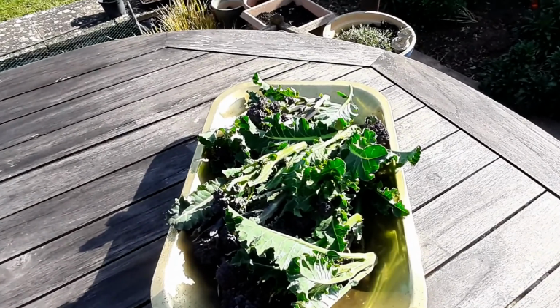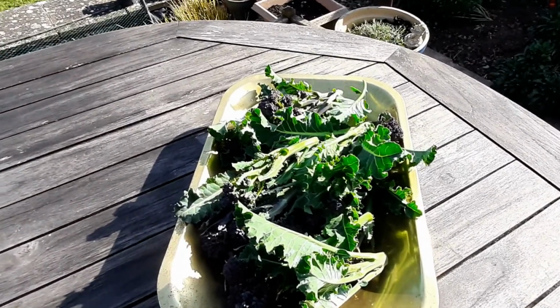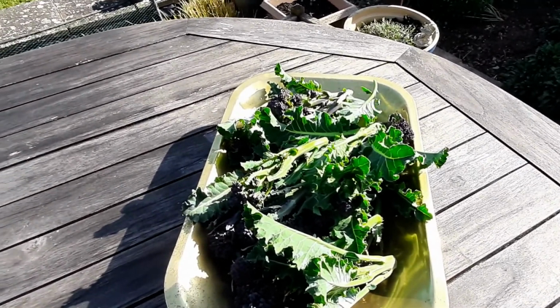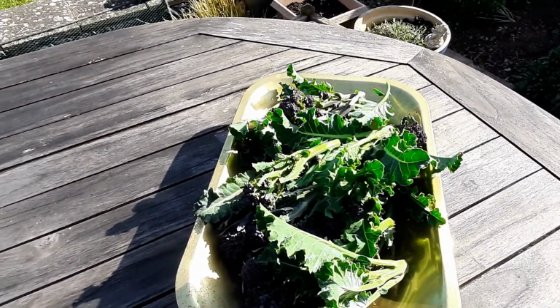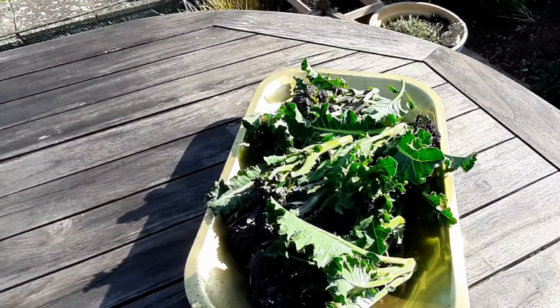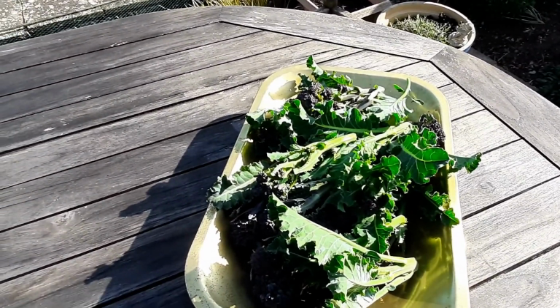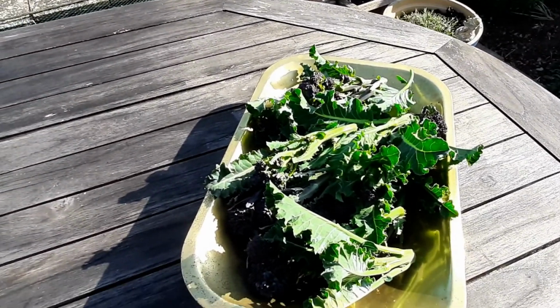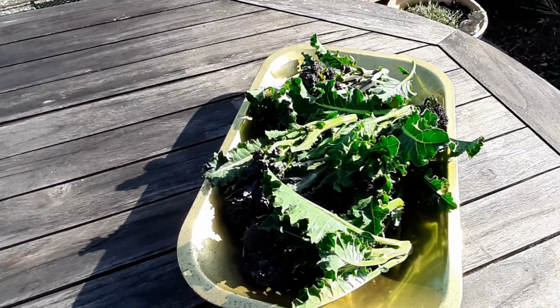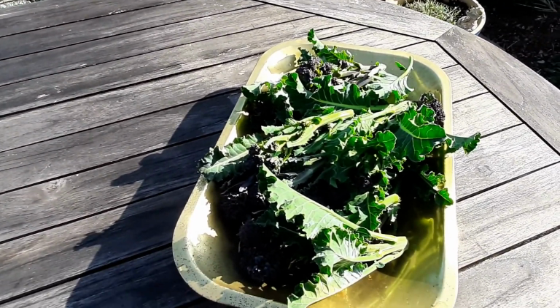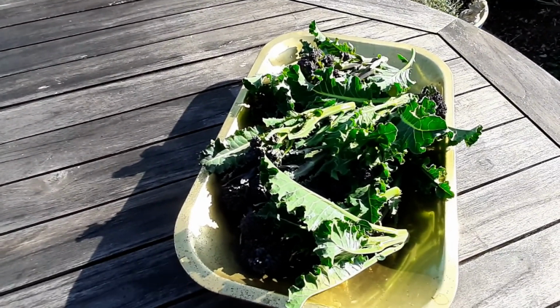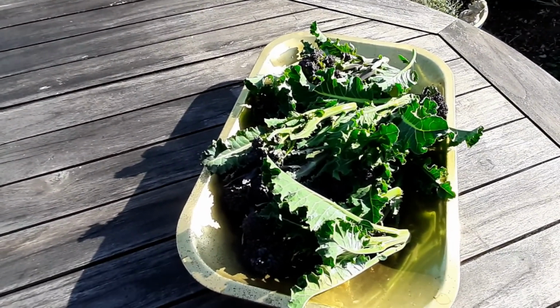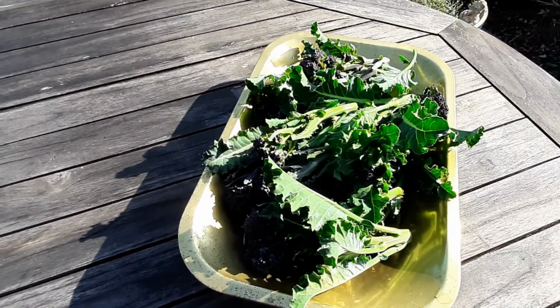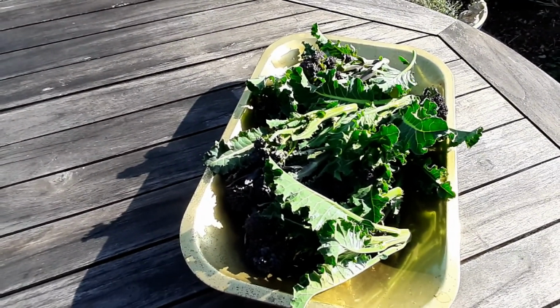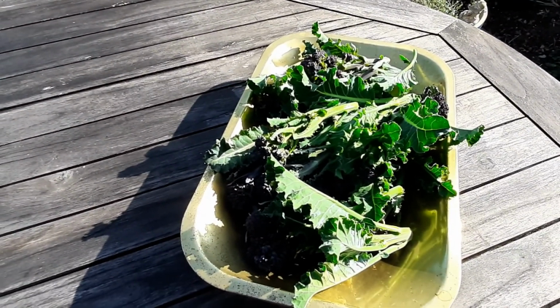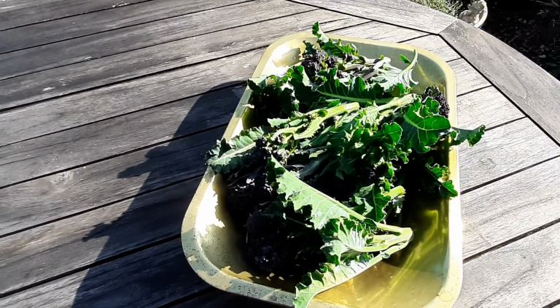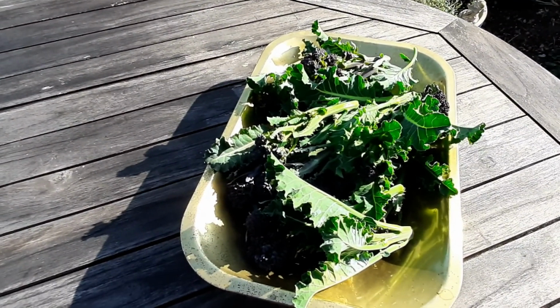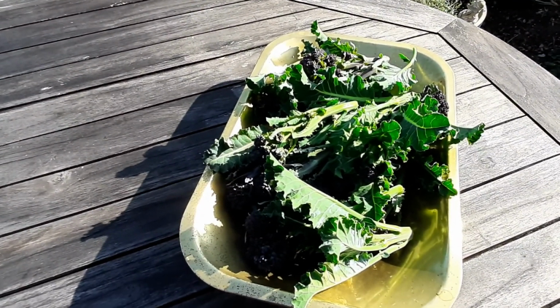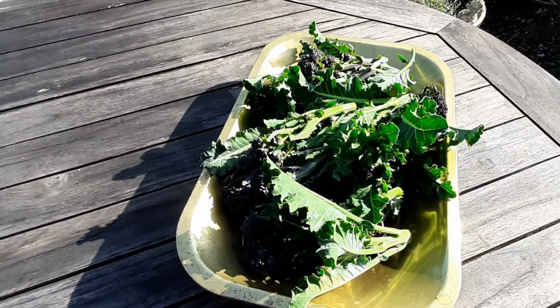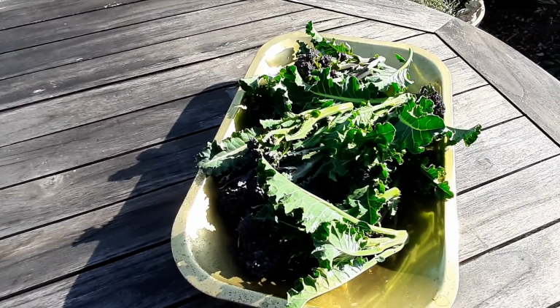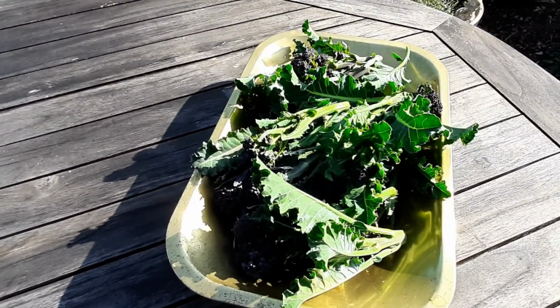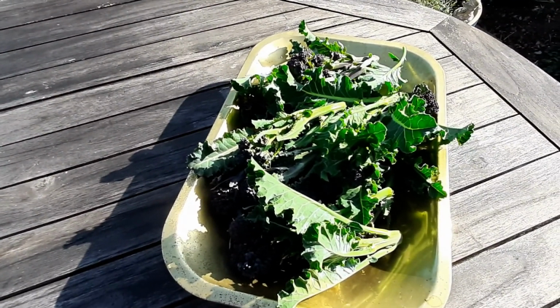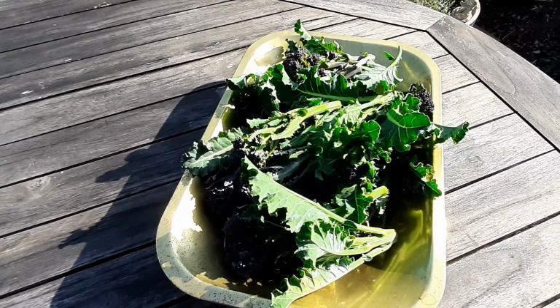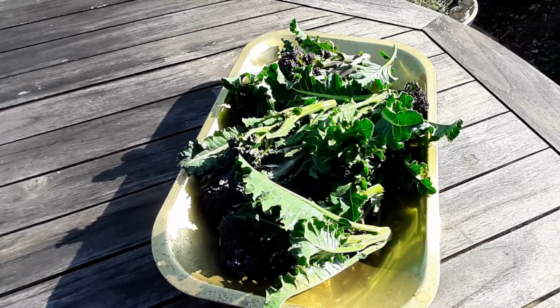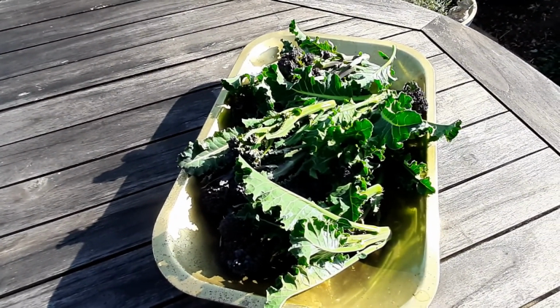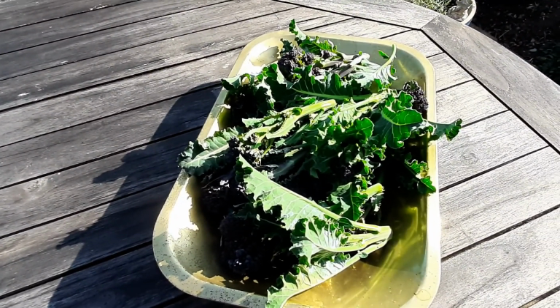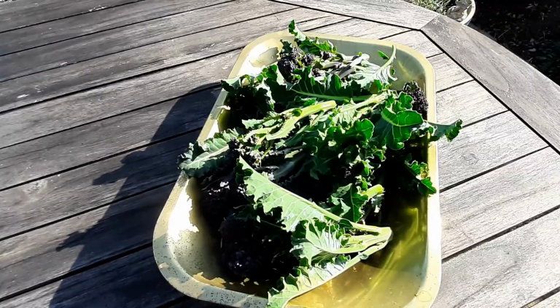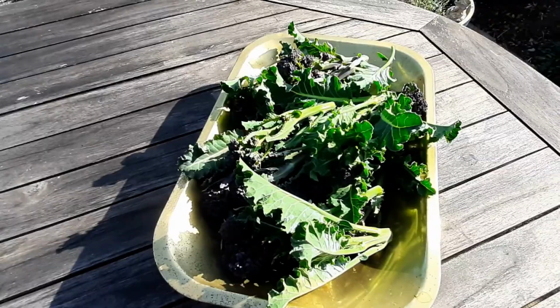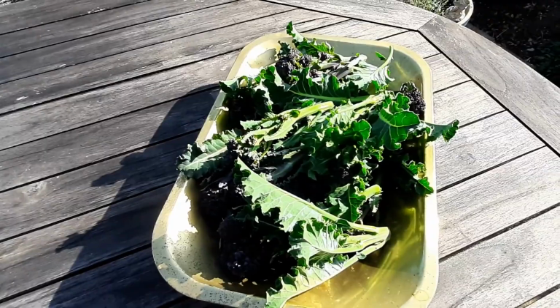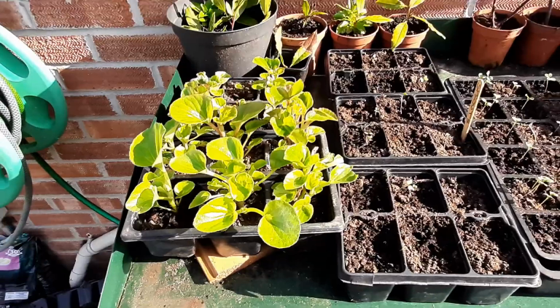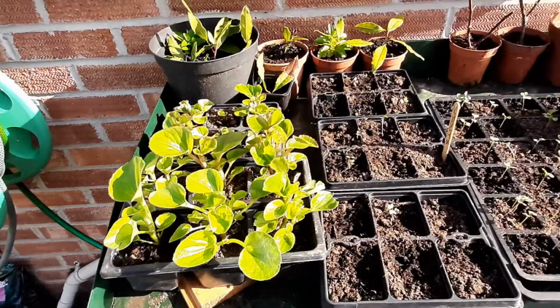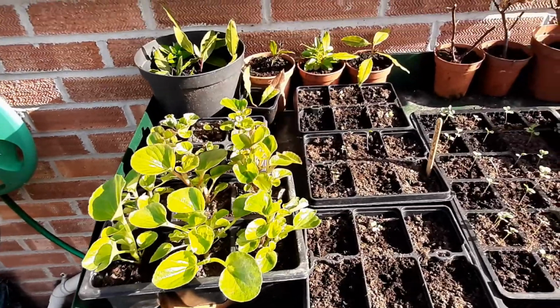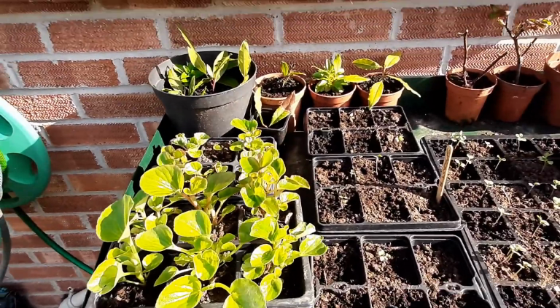I just picked some more purple sprouting and that's going to go into a stir-fry tonight.